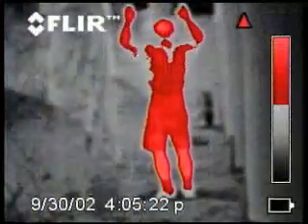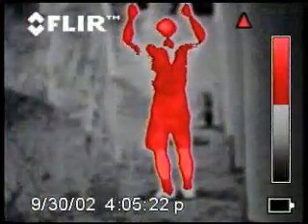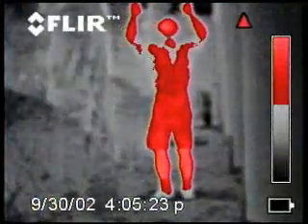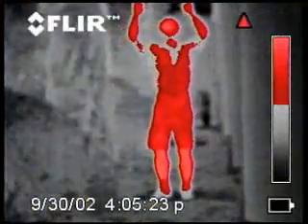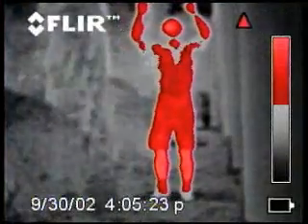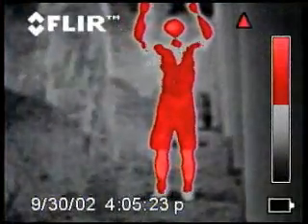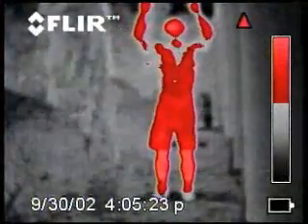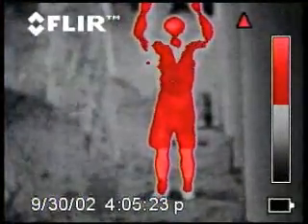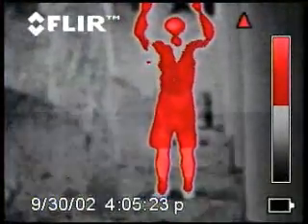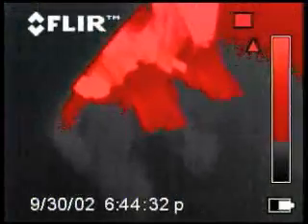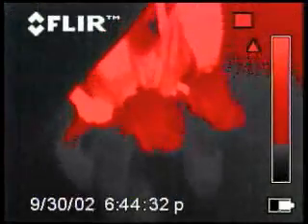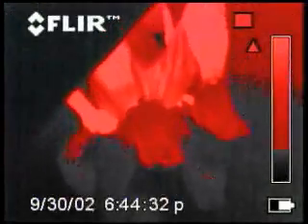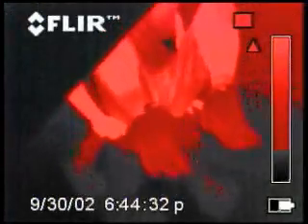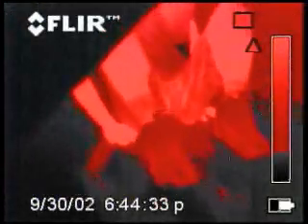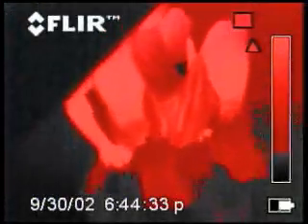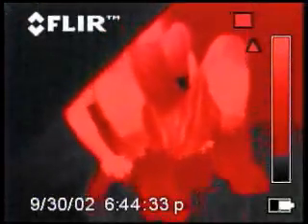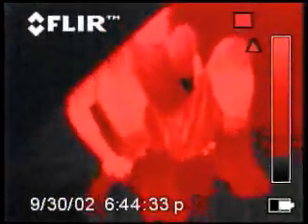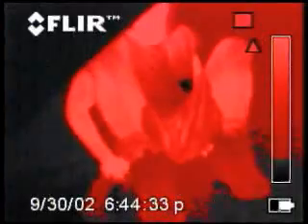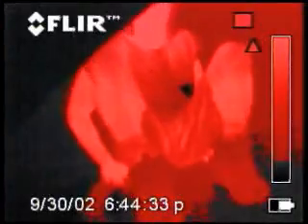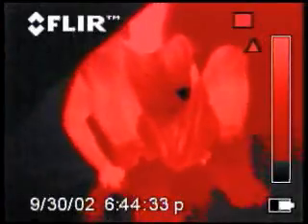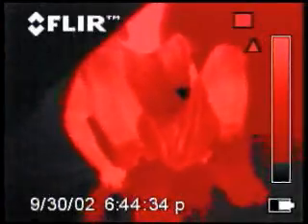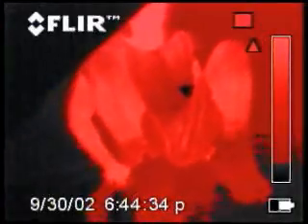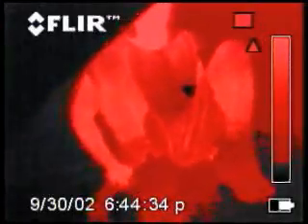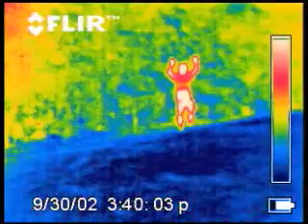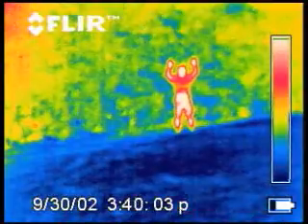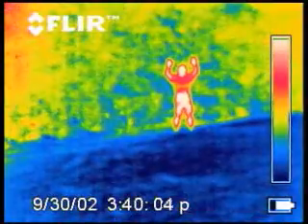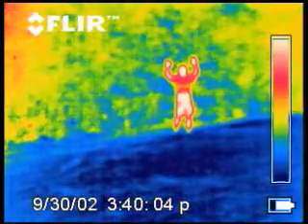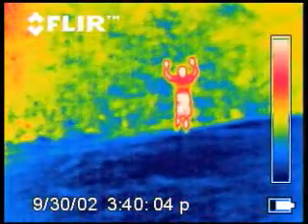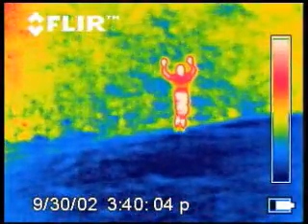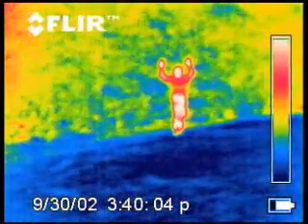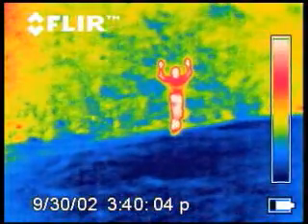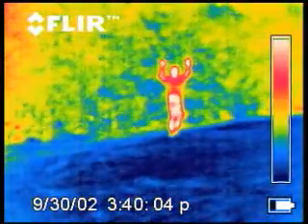Depending on the situation, the Scout has a variety of adjustable black and white and color settings to help you see better.